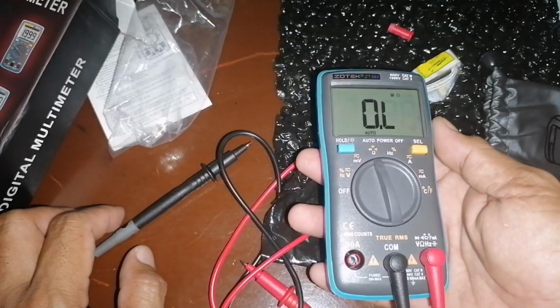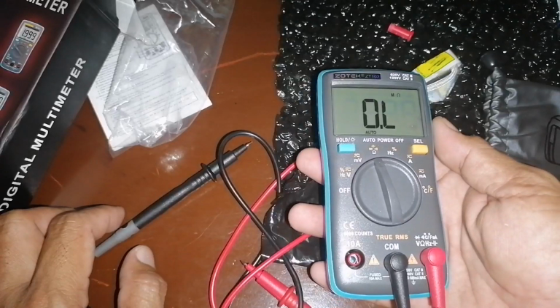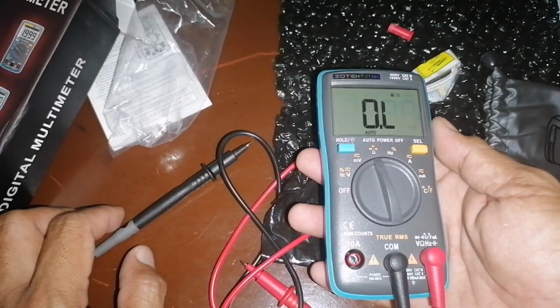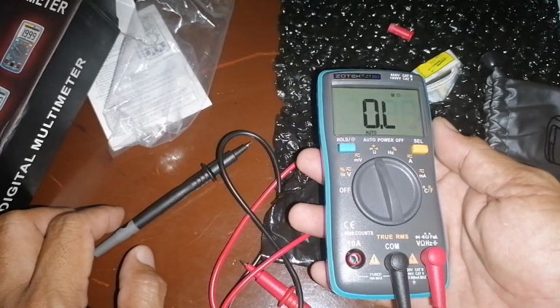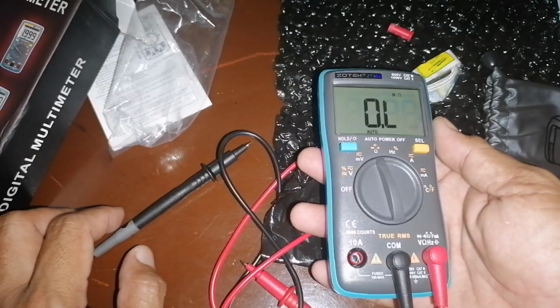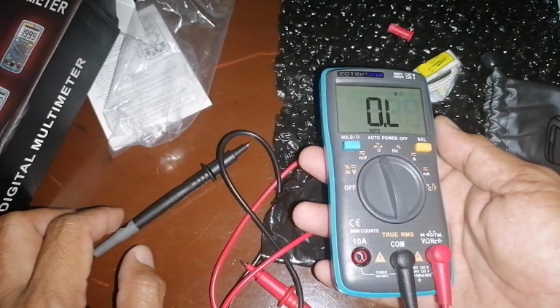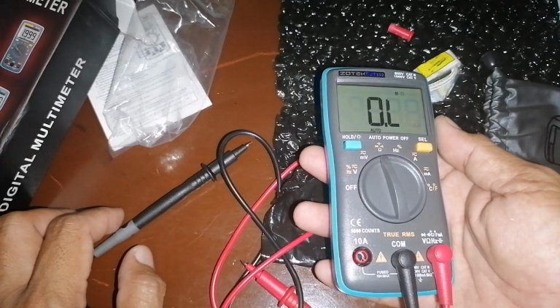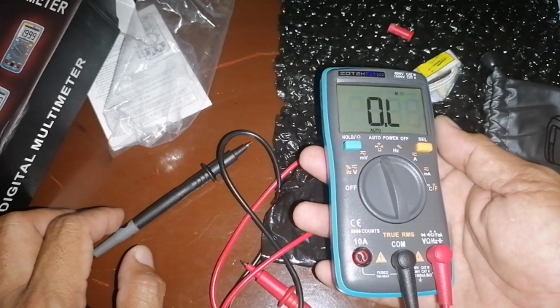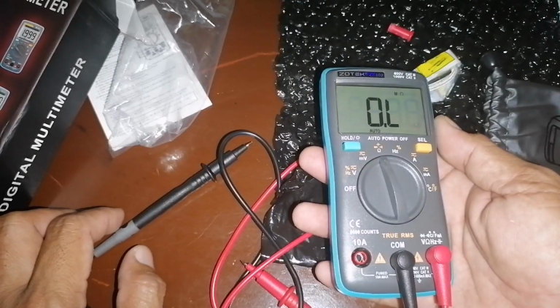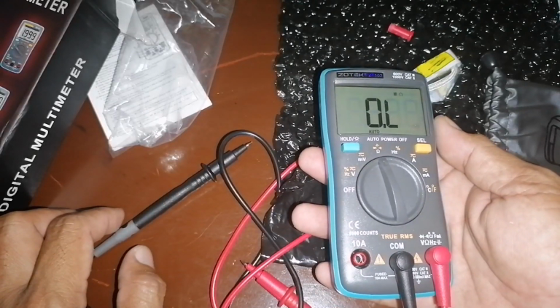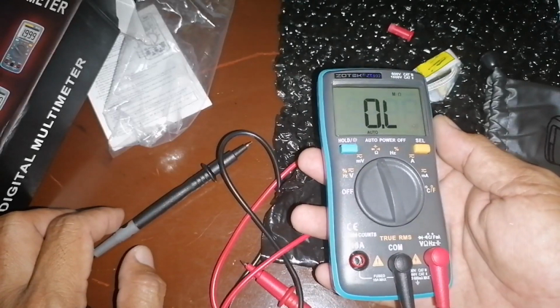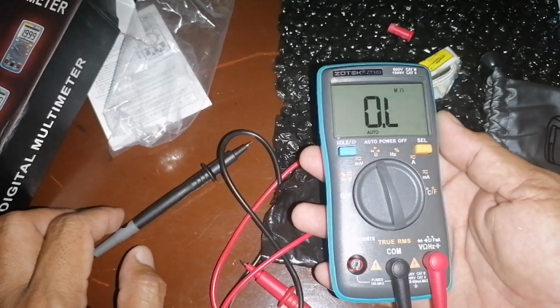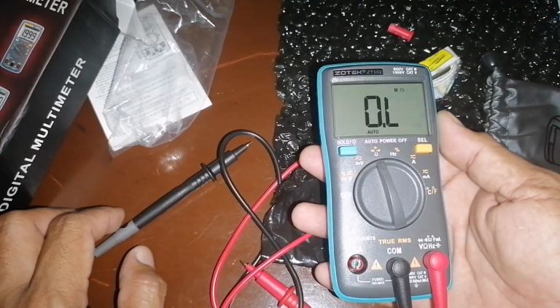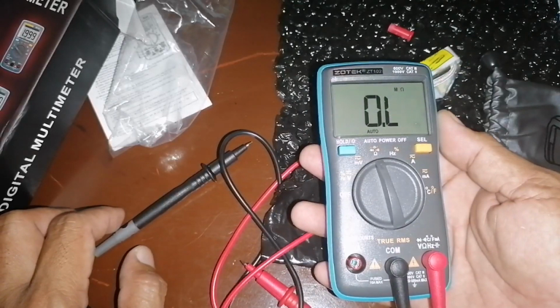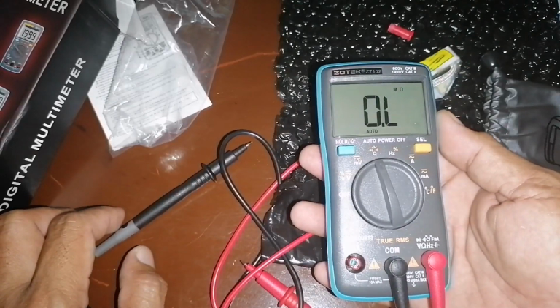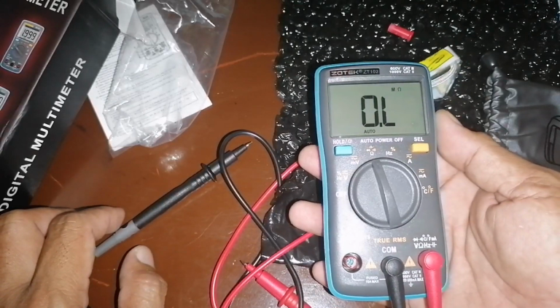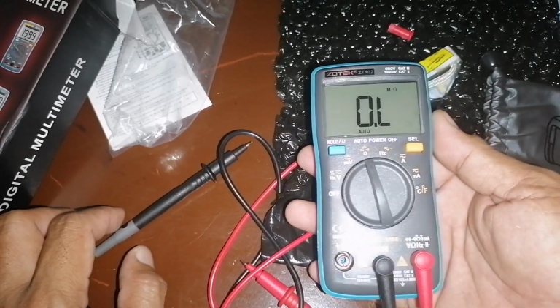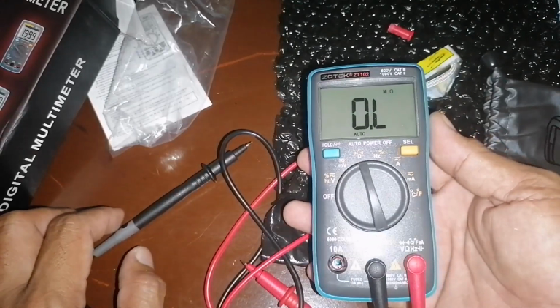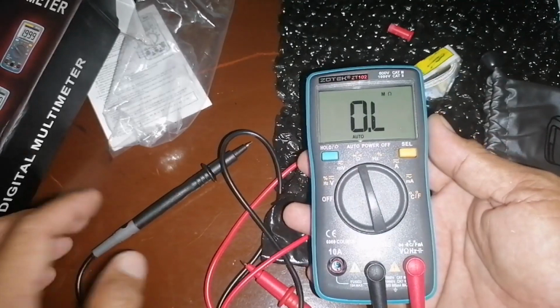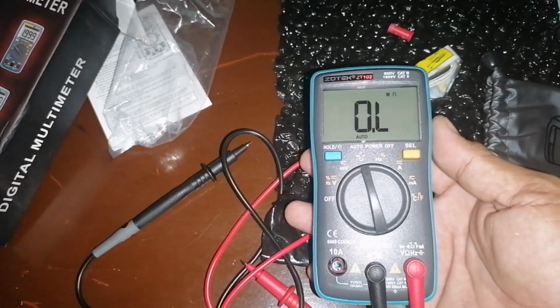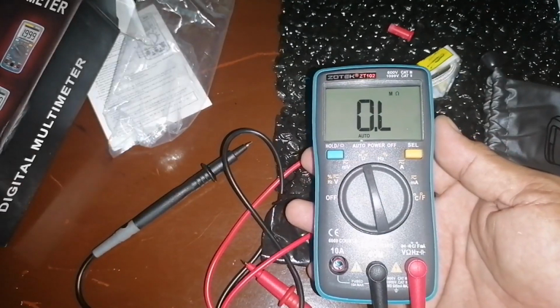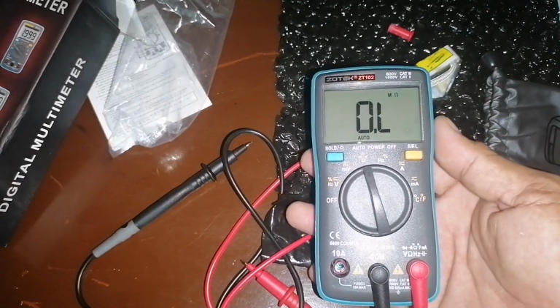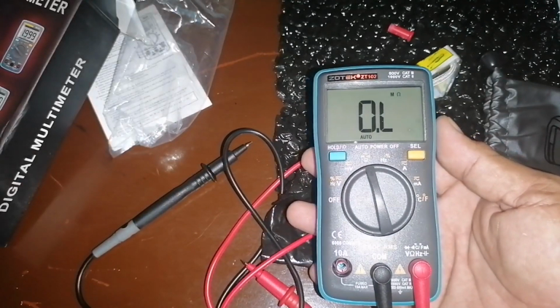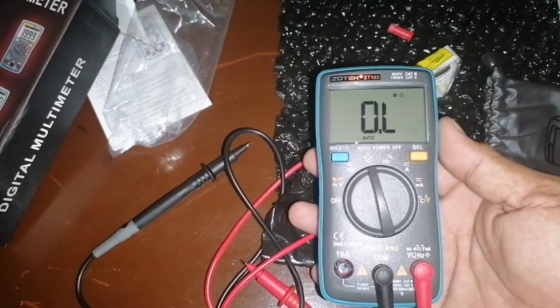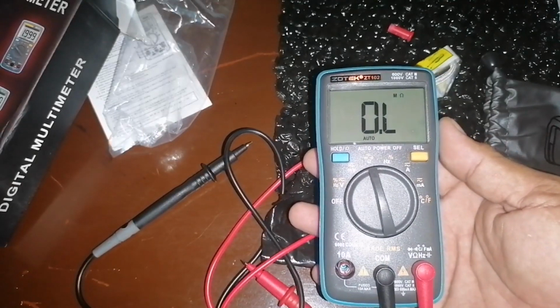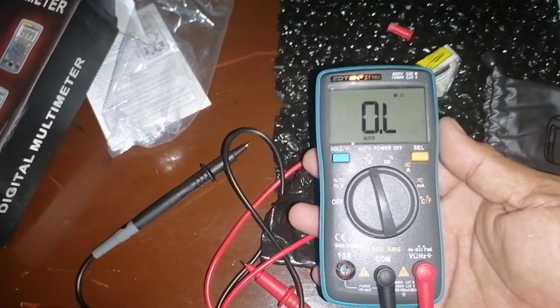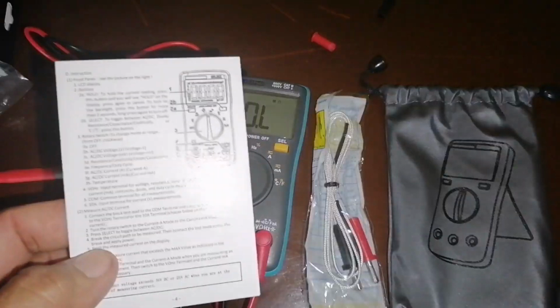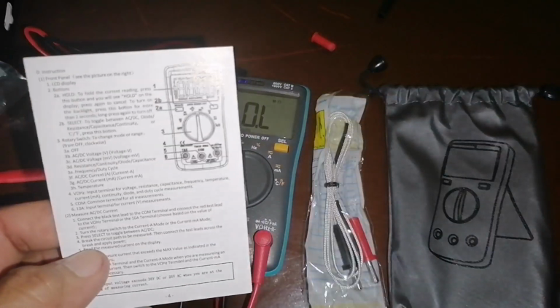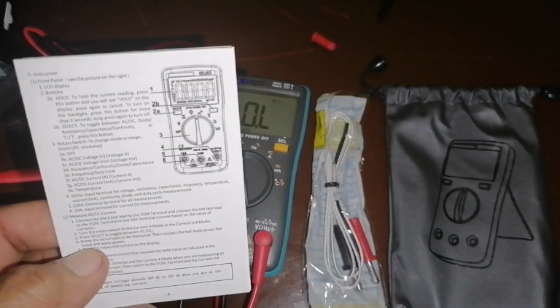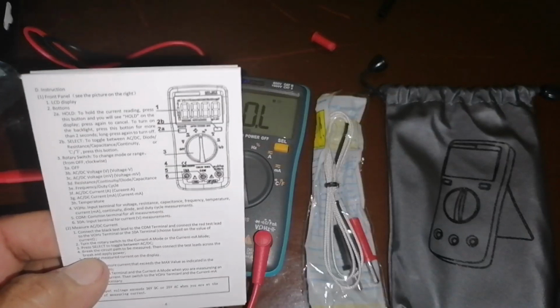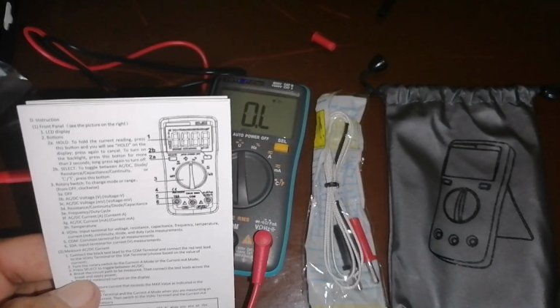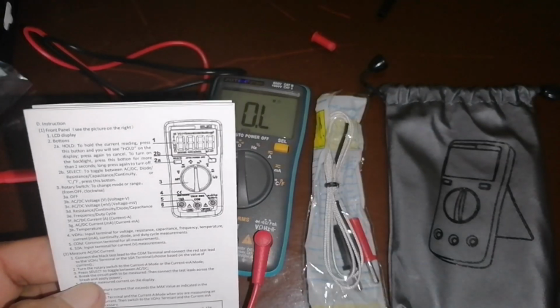So that's it for our unboxing of this multimeter. Thank you for watching everyone!